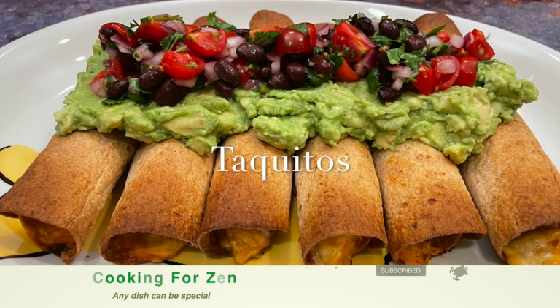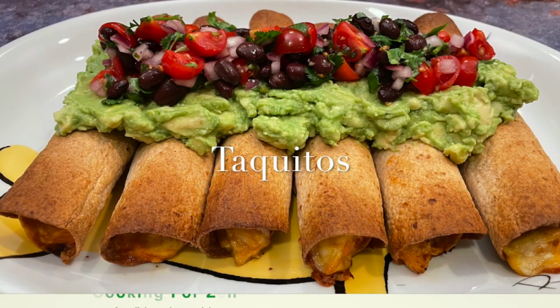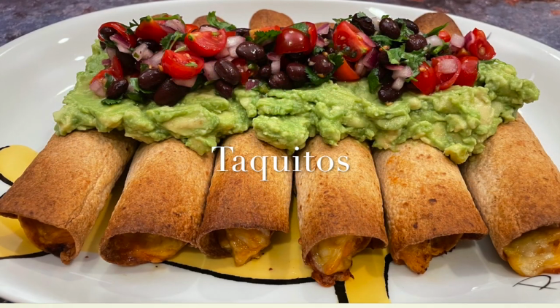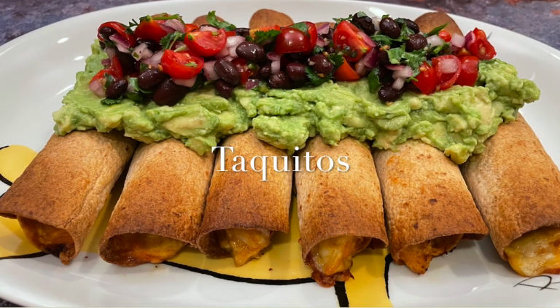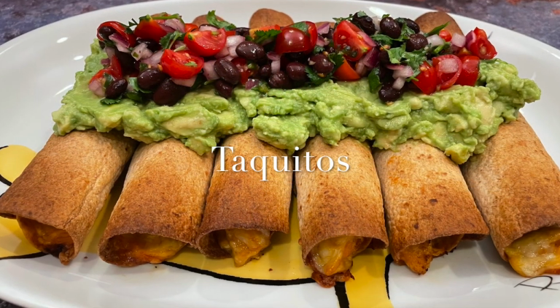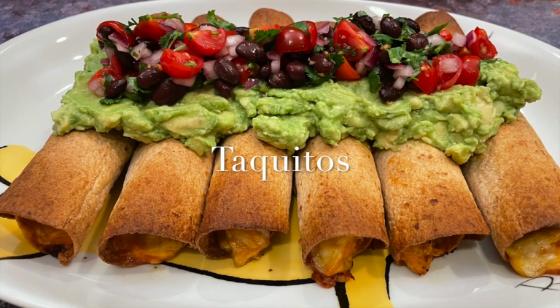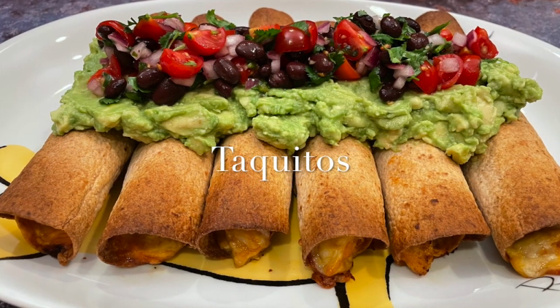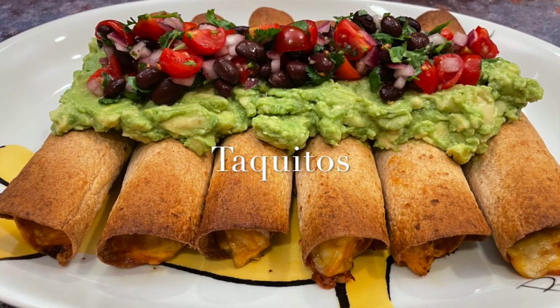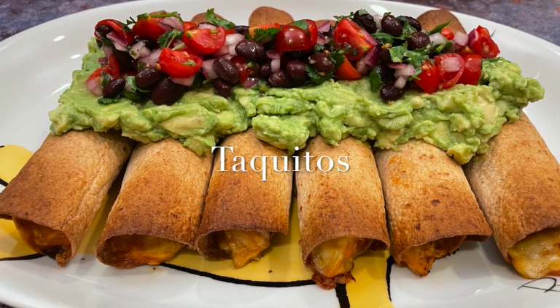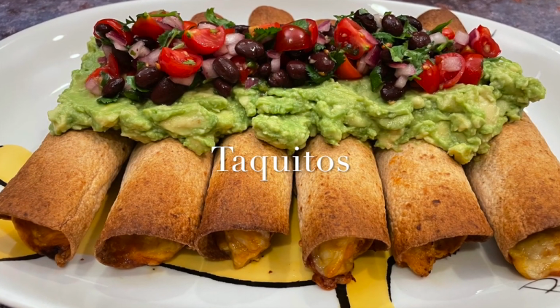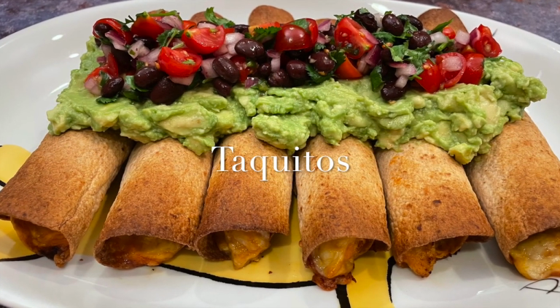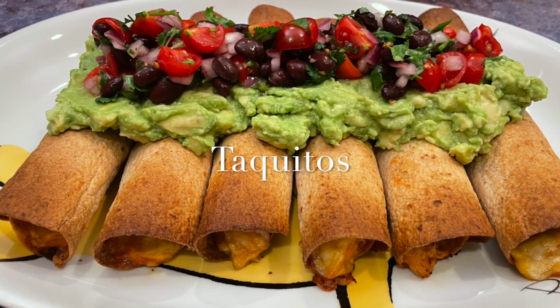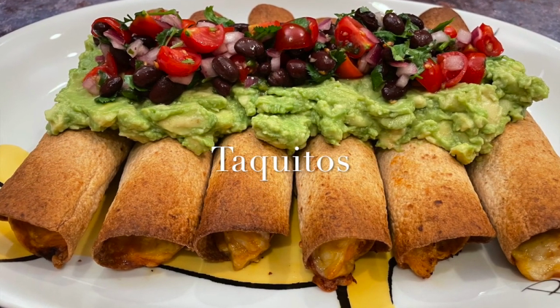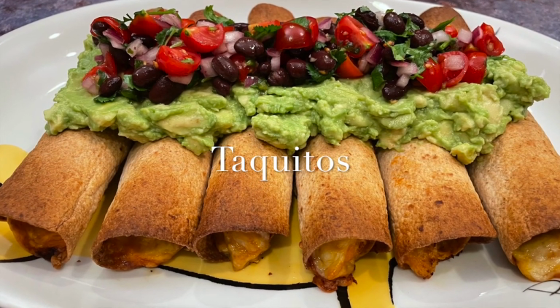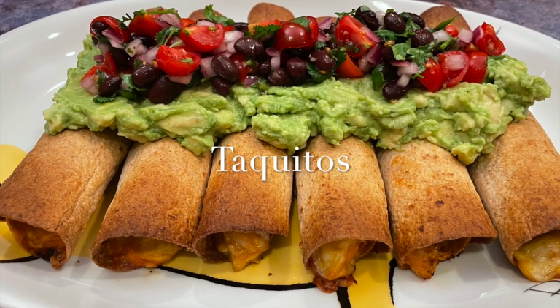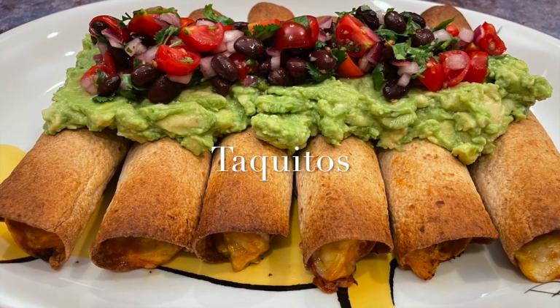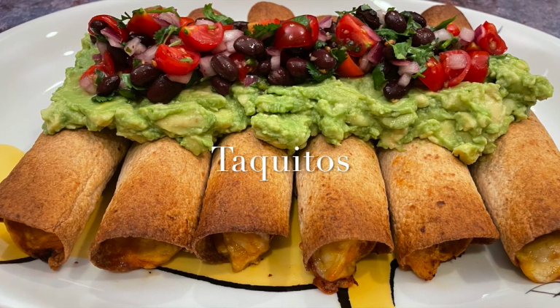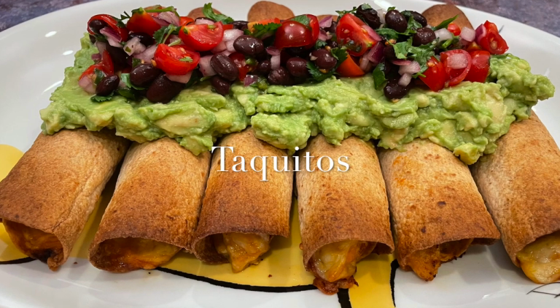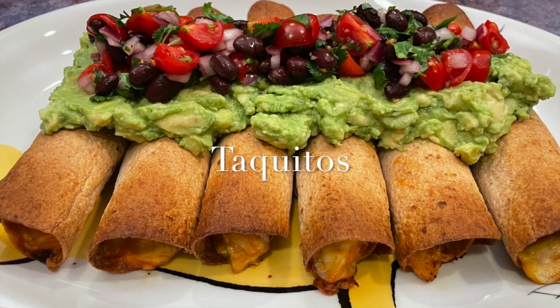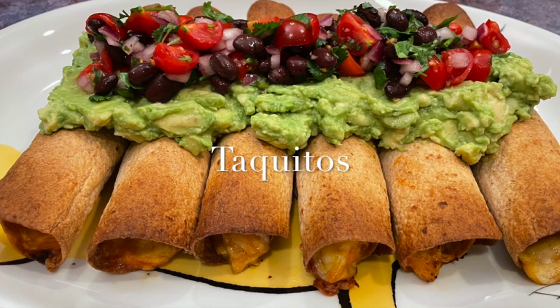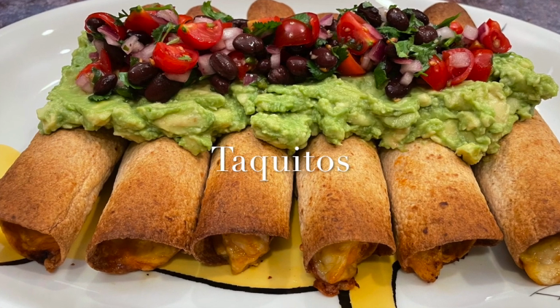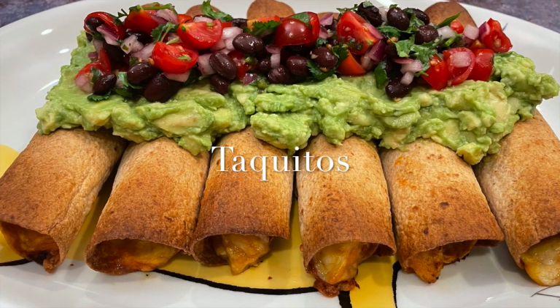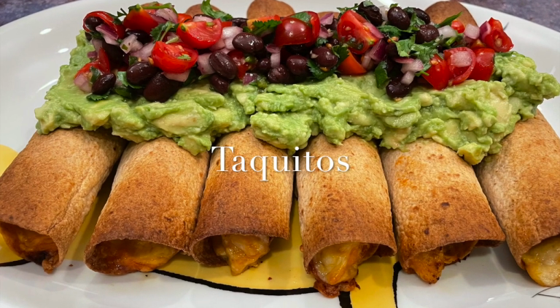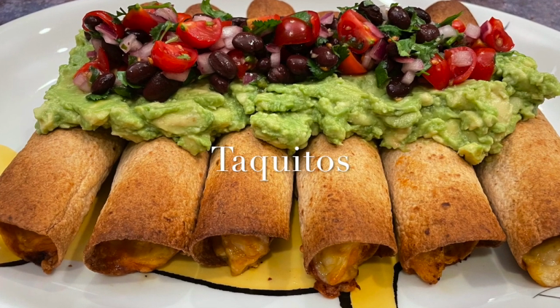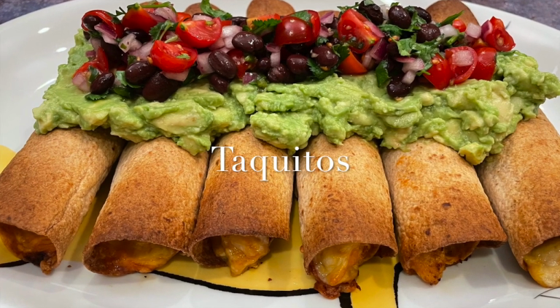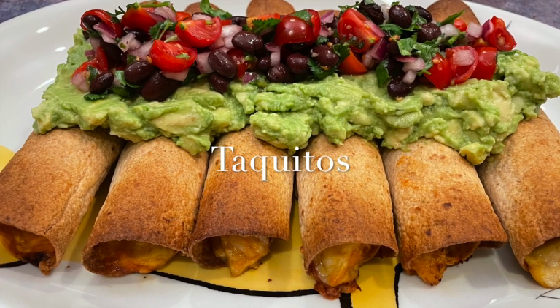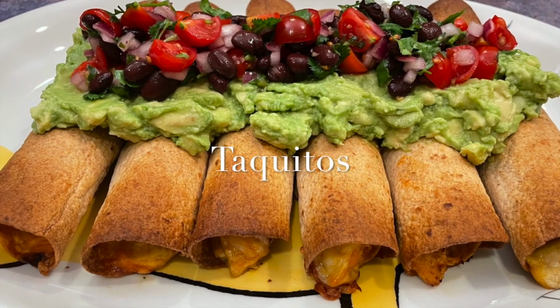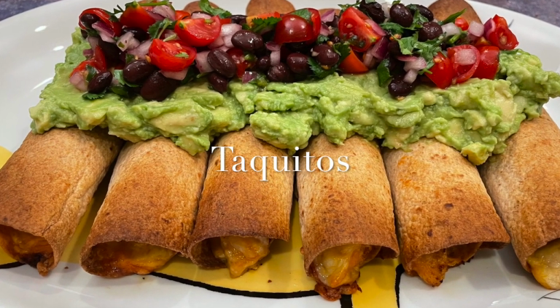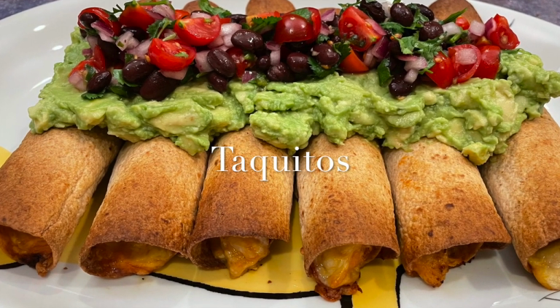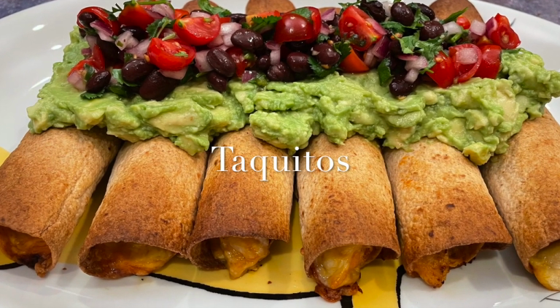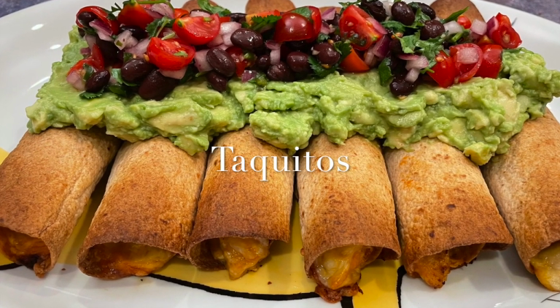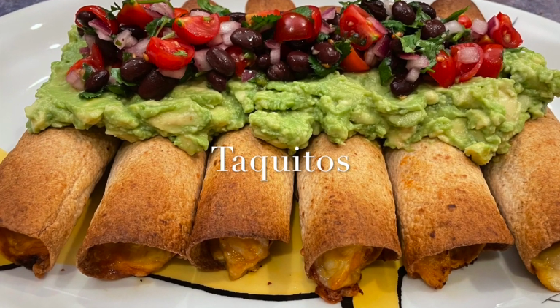Once you make fresh homemade taquitos, you can never go back to those store-bought ones.